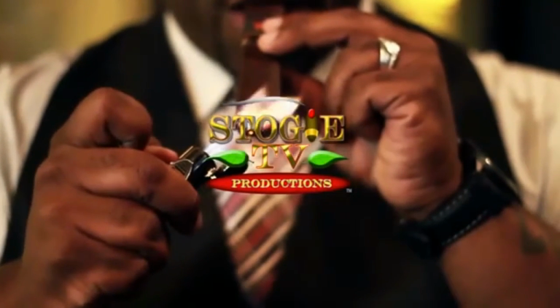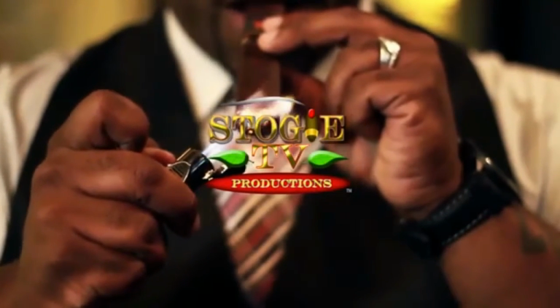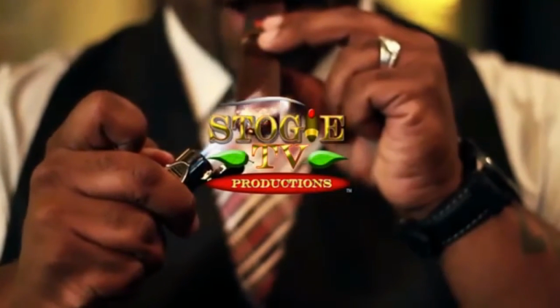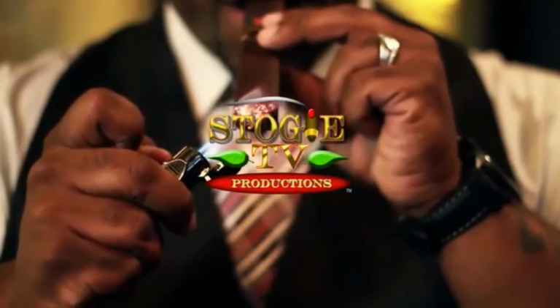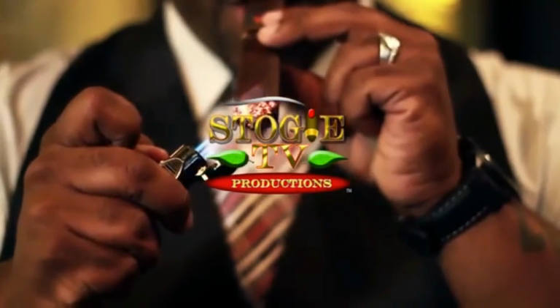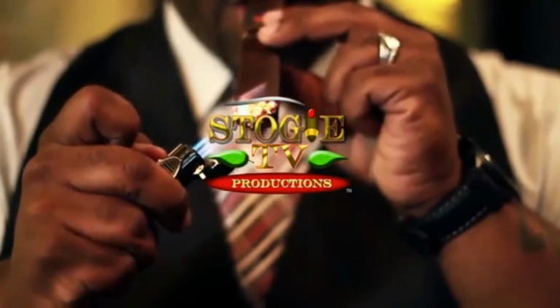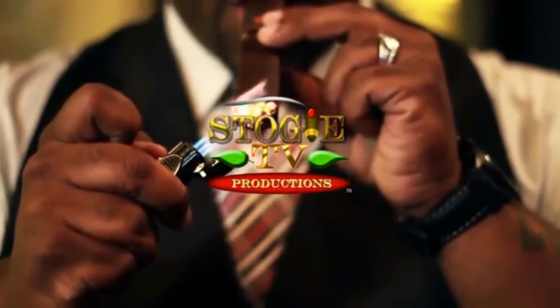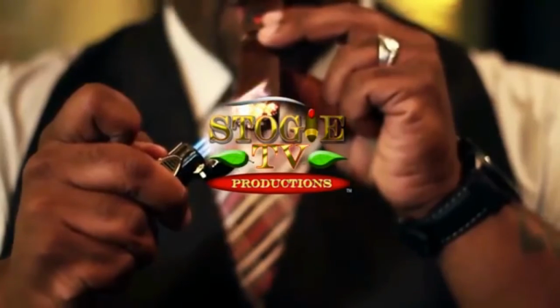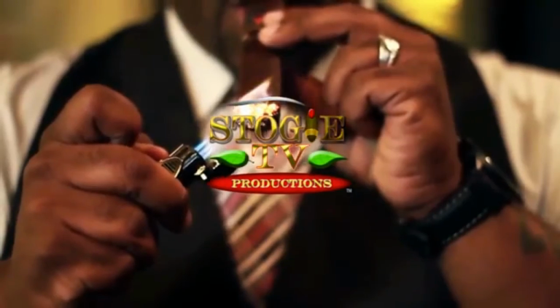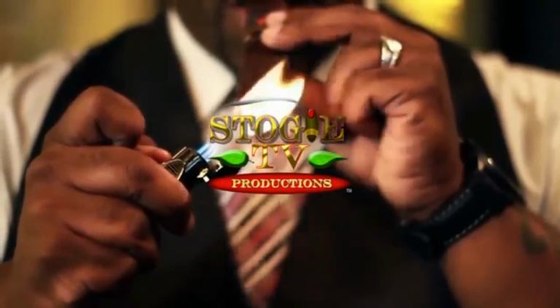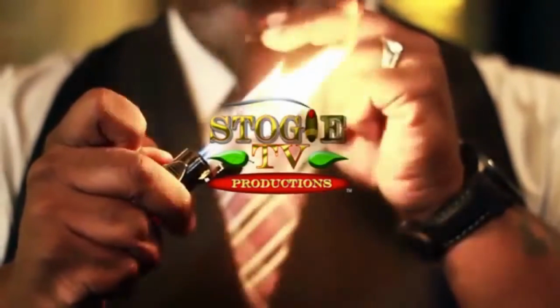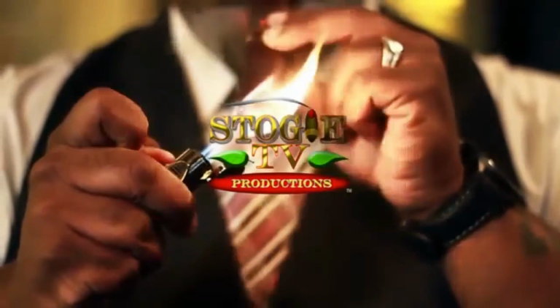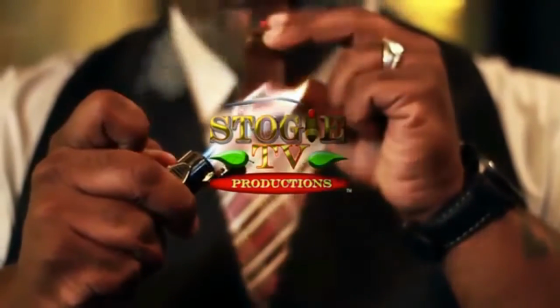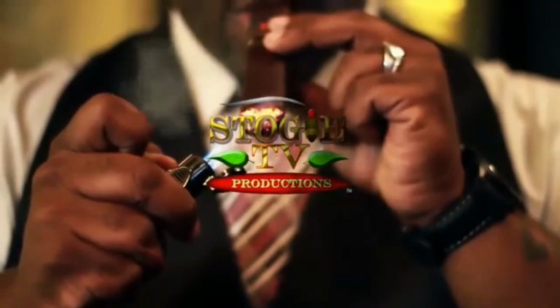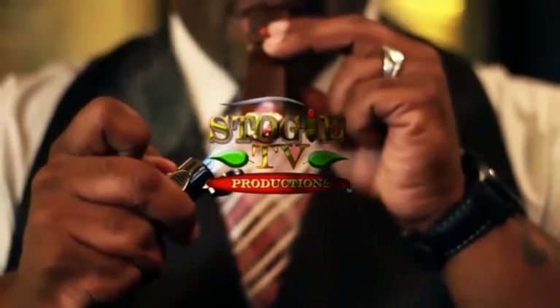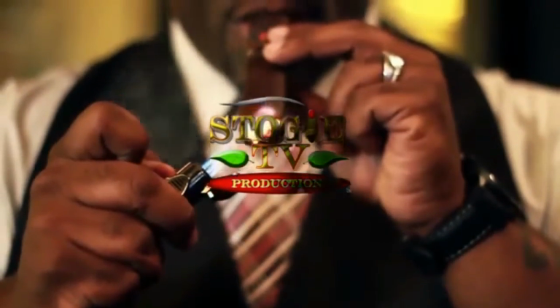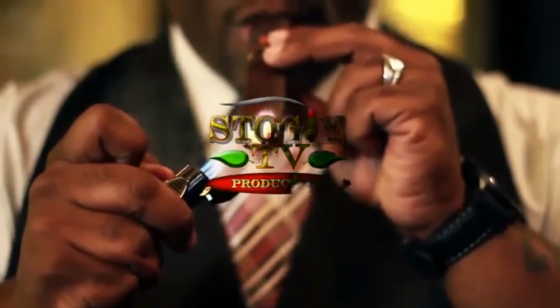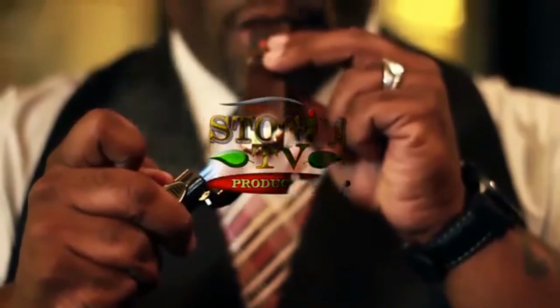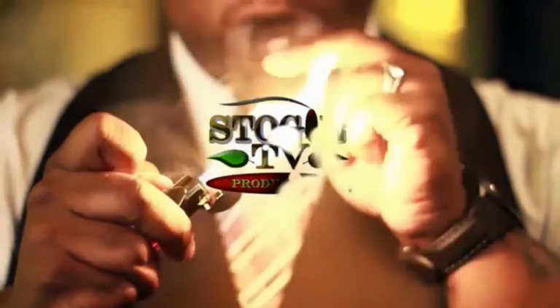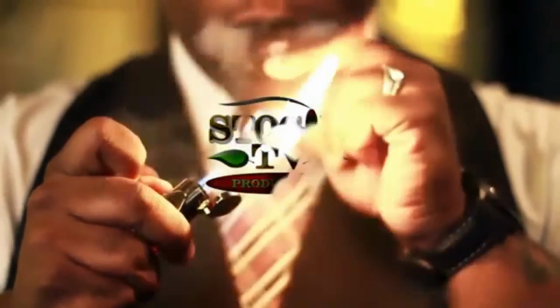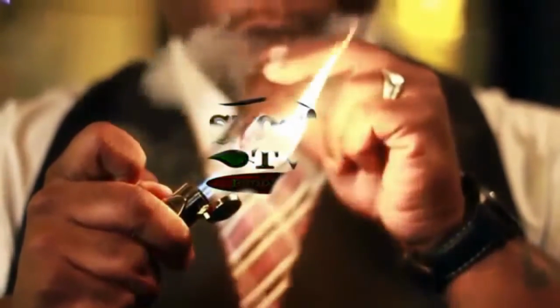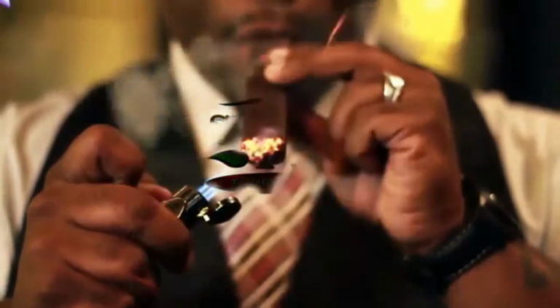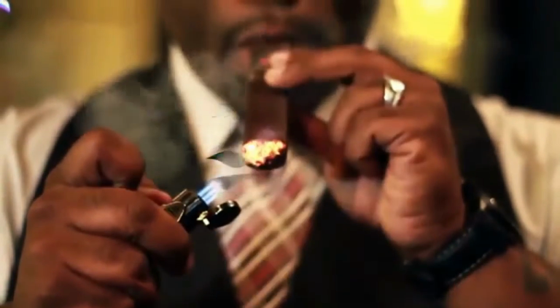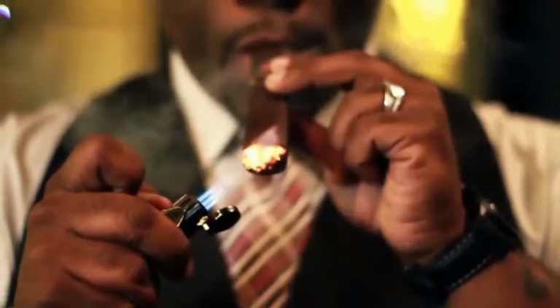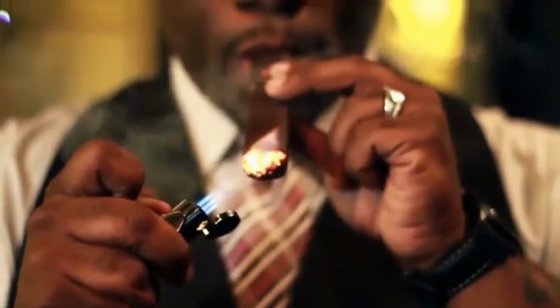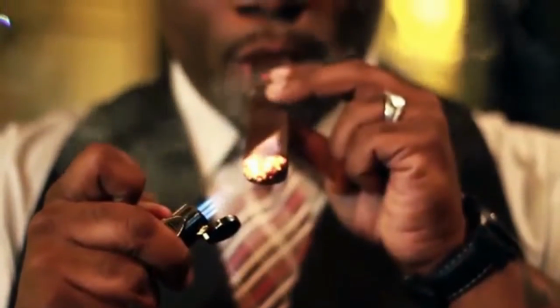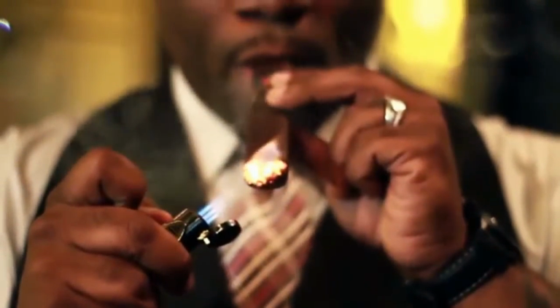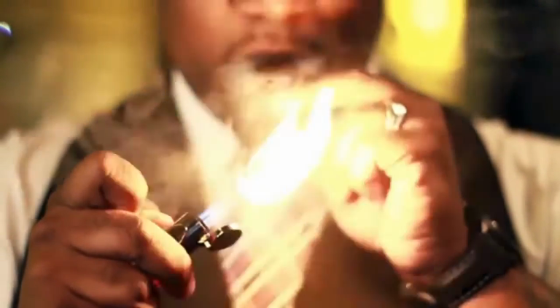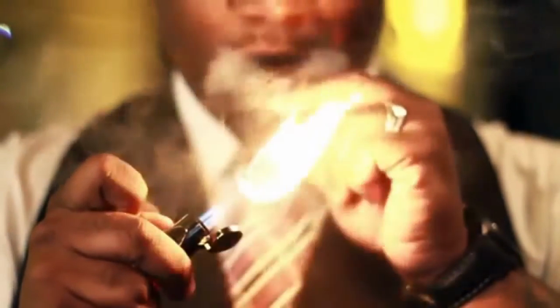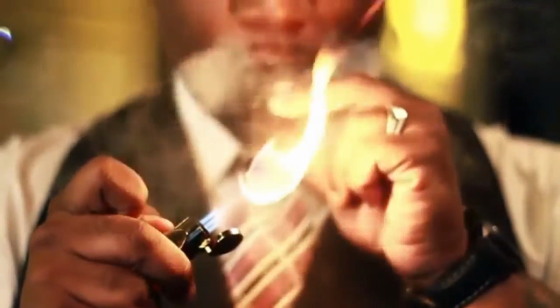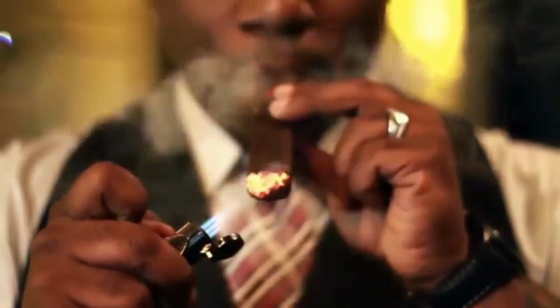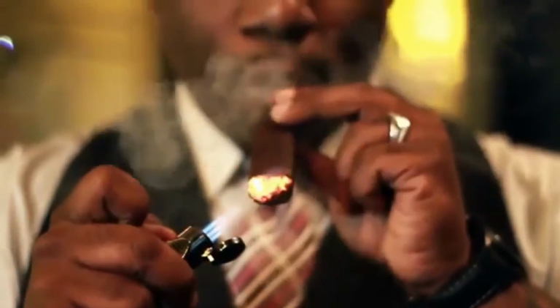I'm your host Kennedy, and we're going to be filming this episode for more of our Potter Cigar Lounge in South Florida.